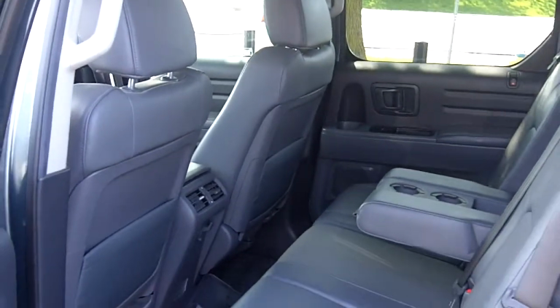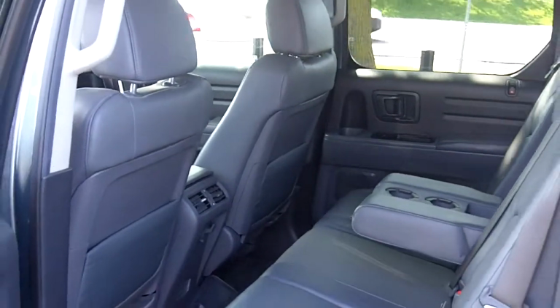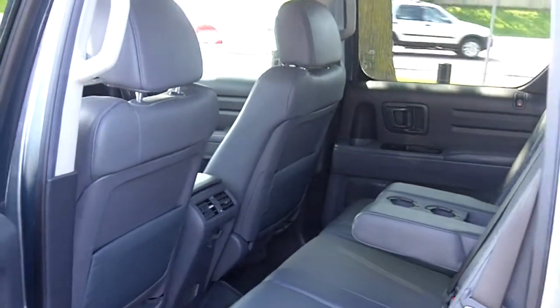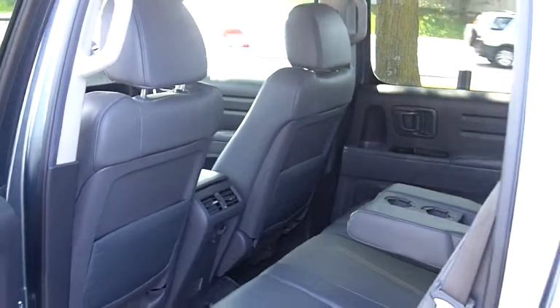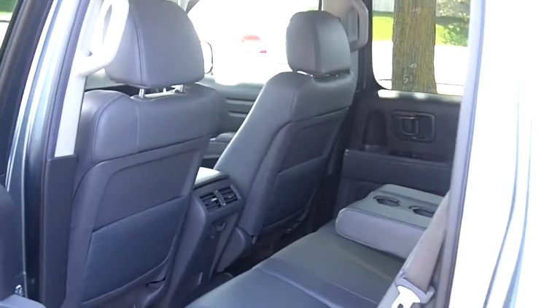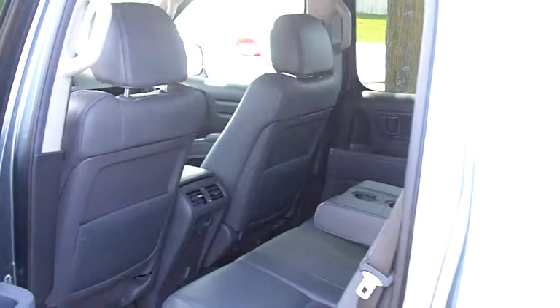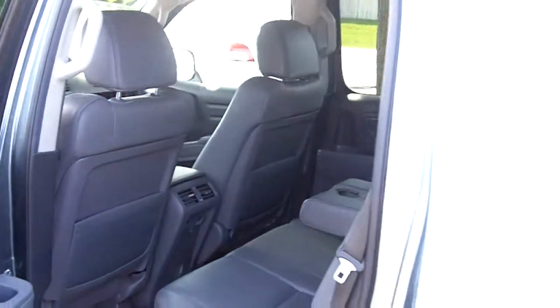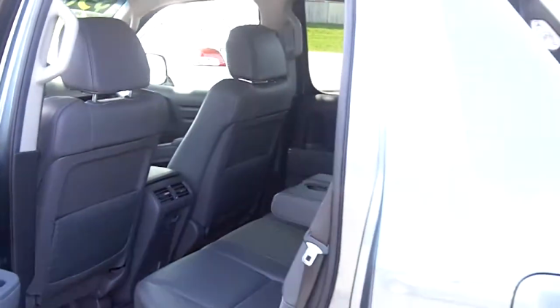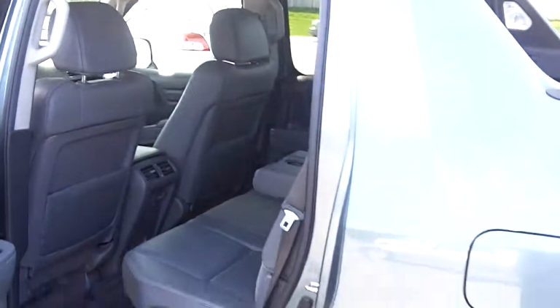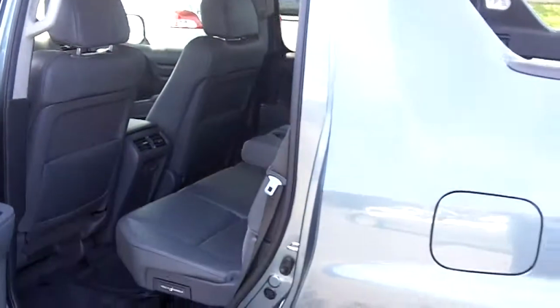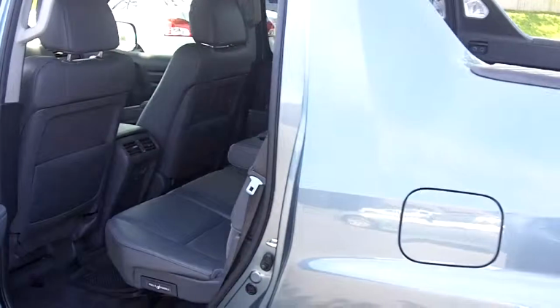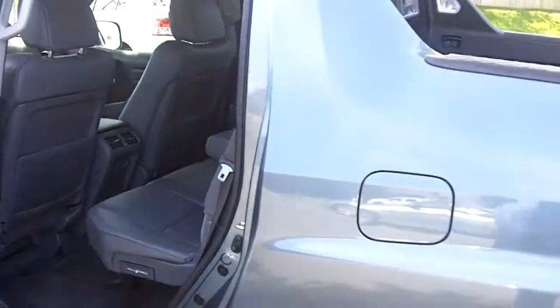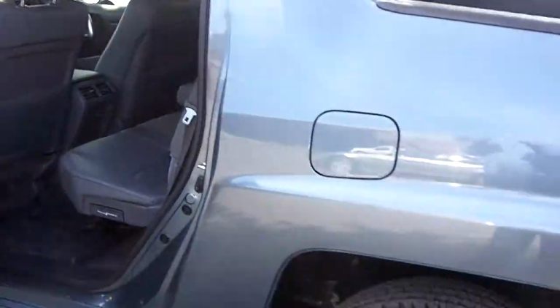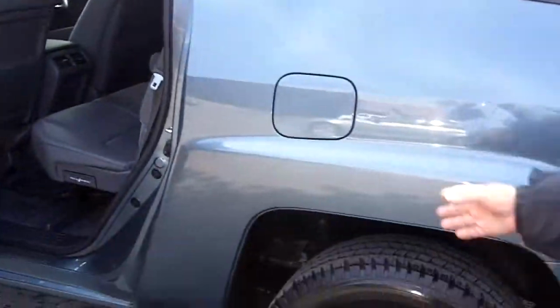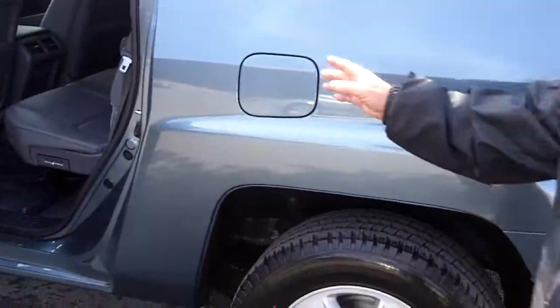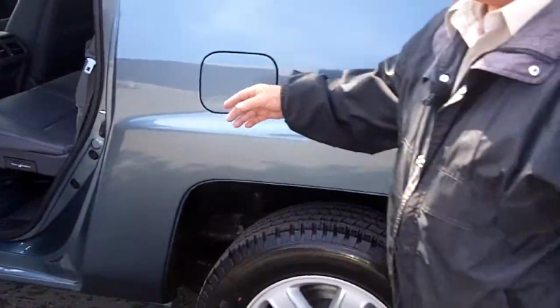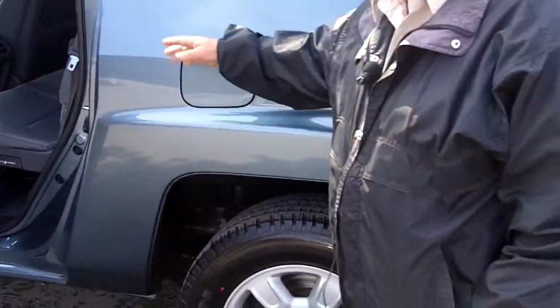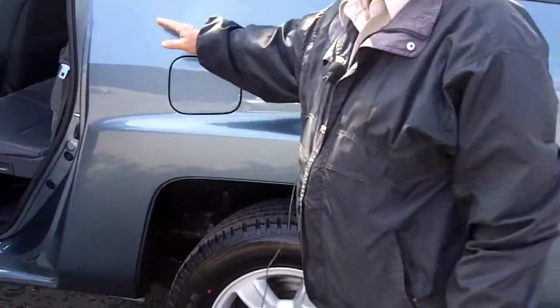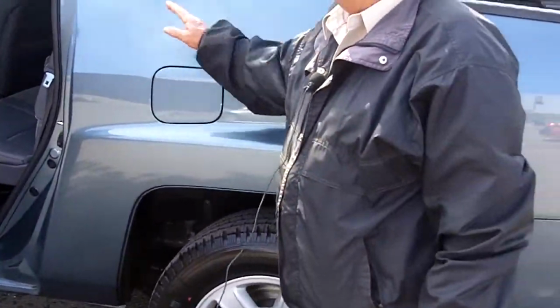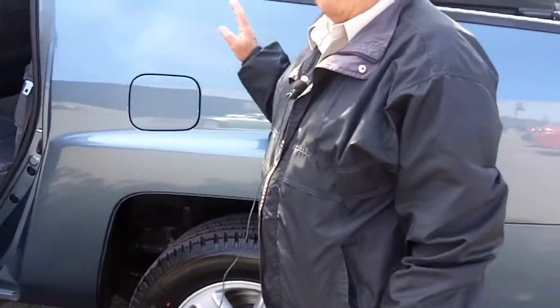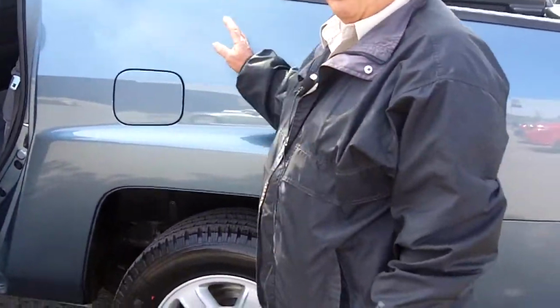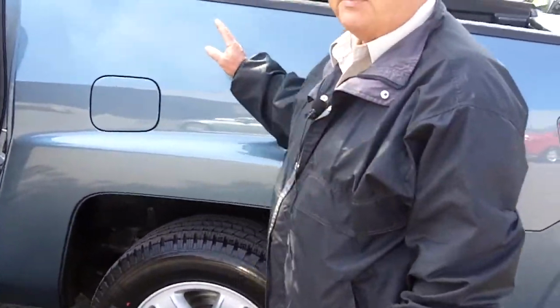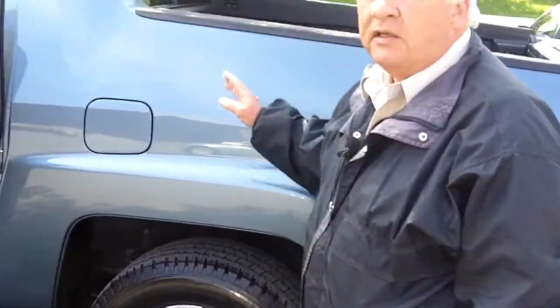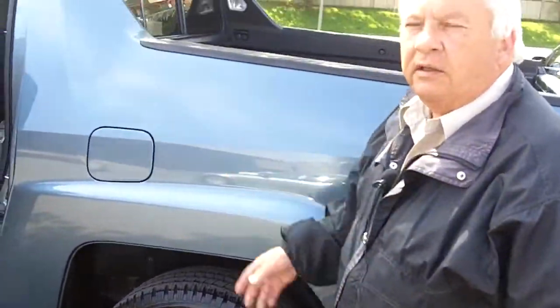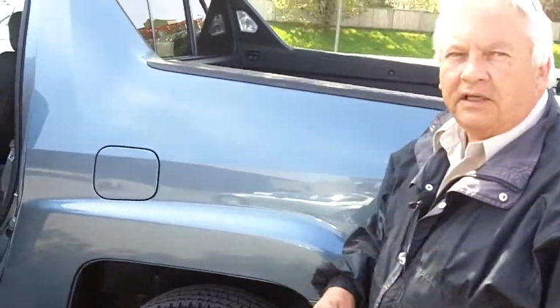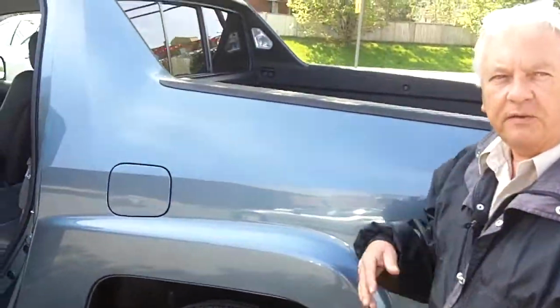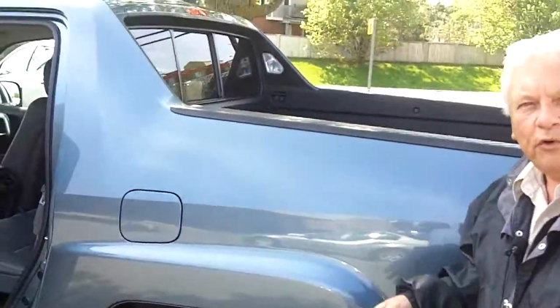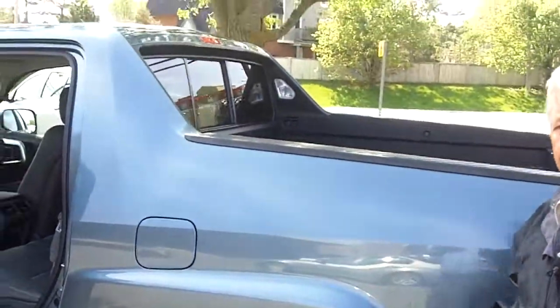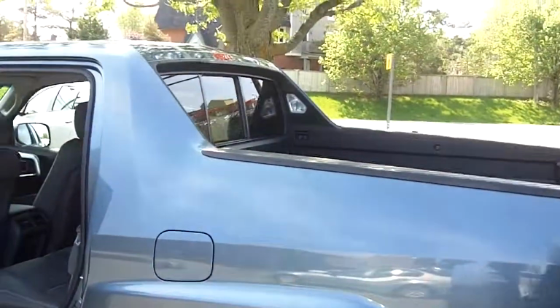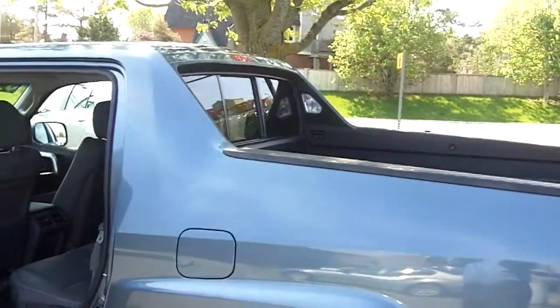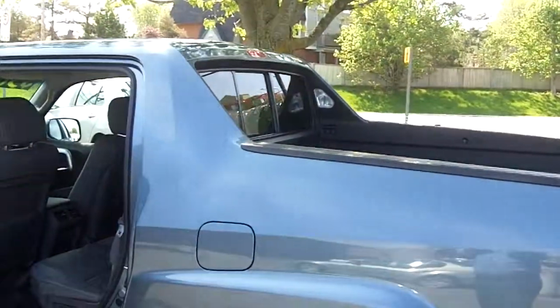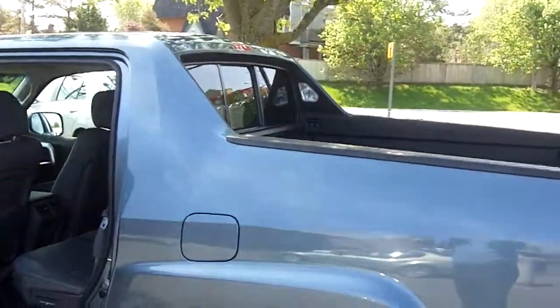Beautiful truck. You'll notice that there's no split between the cab and the box. It gives it more structural rigidity.